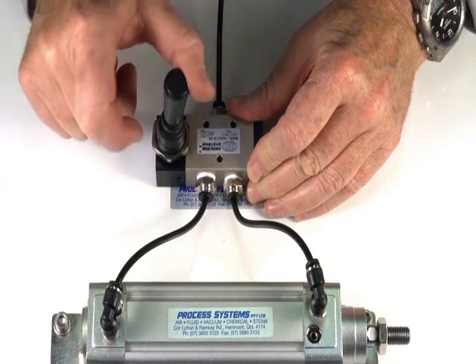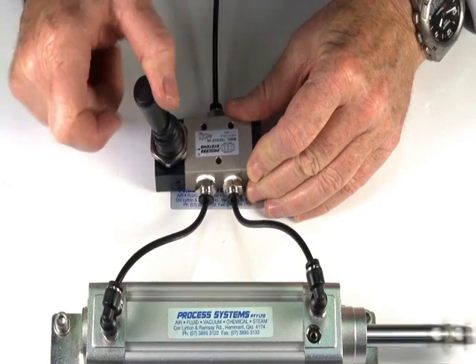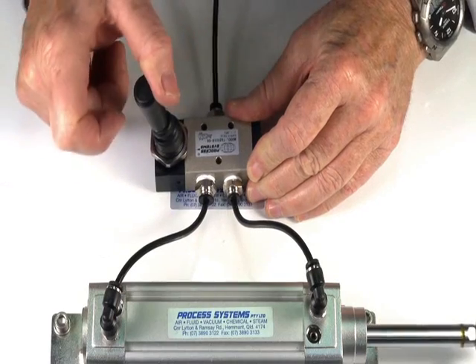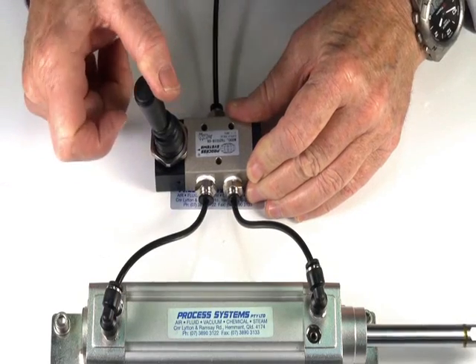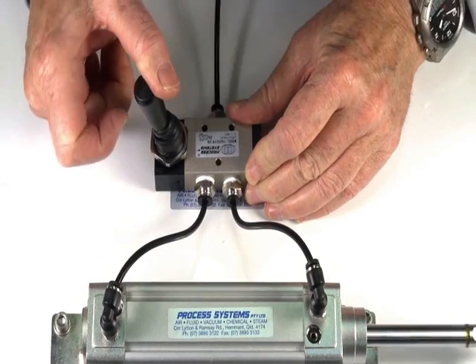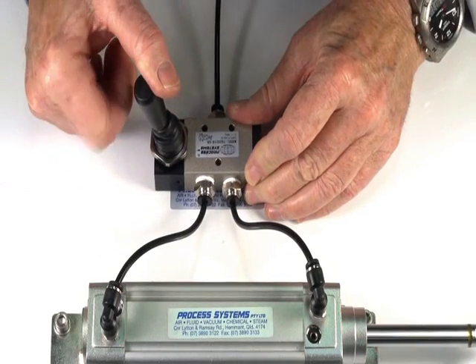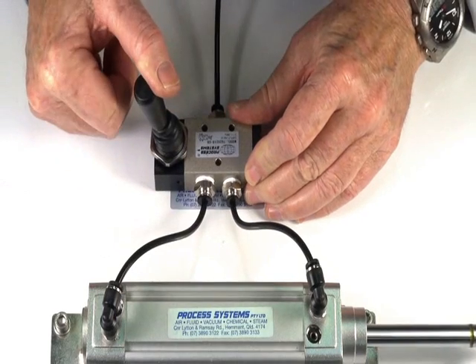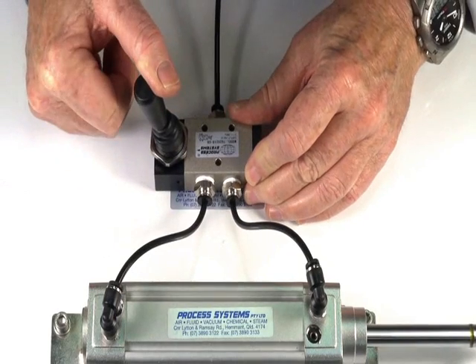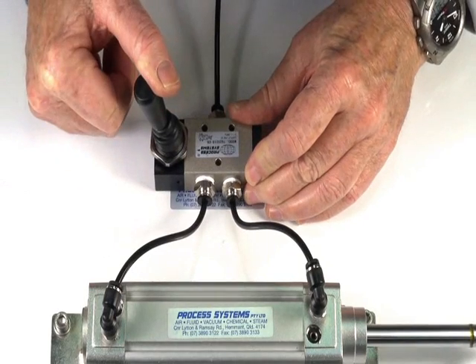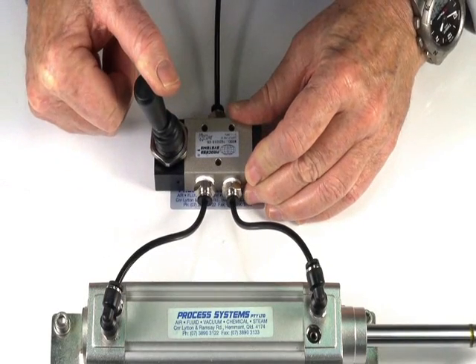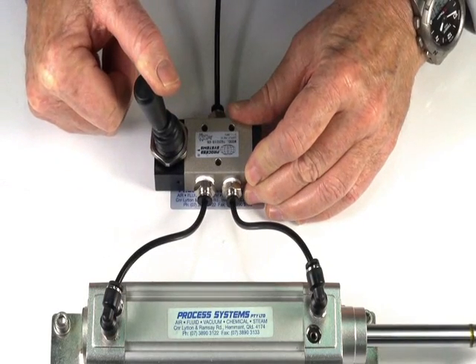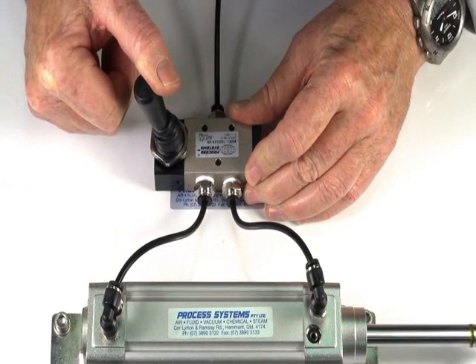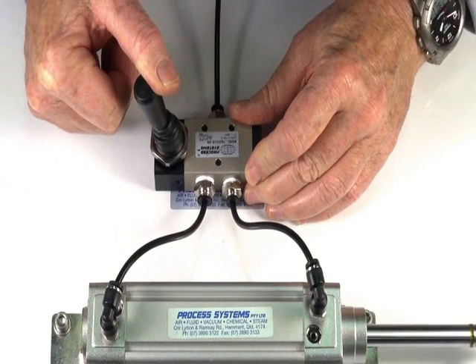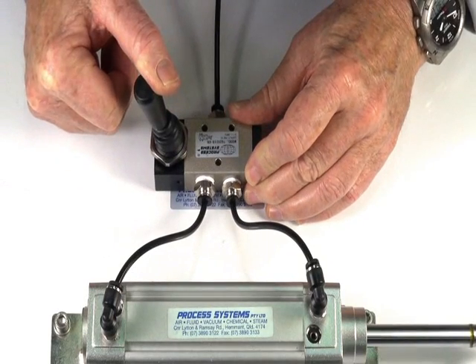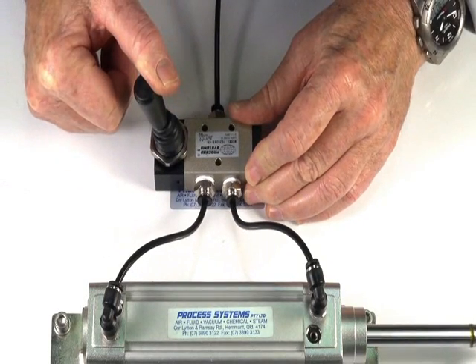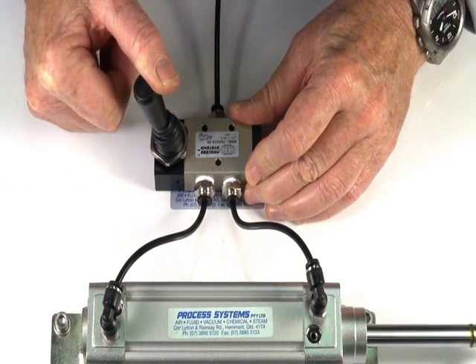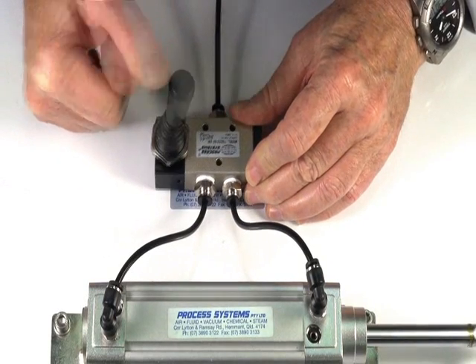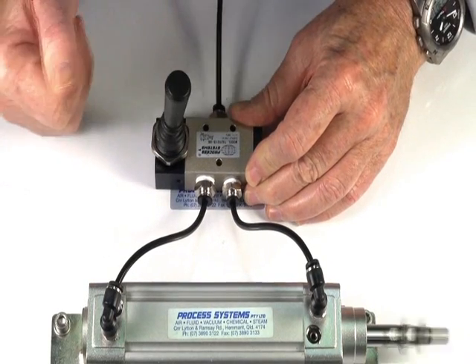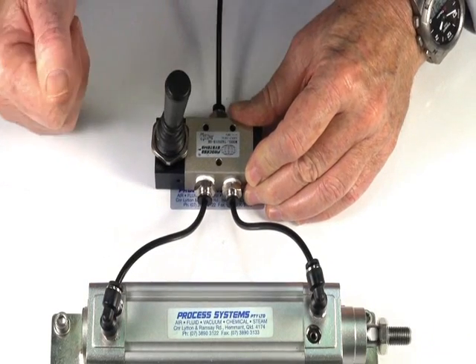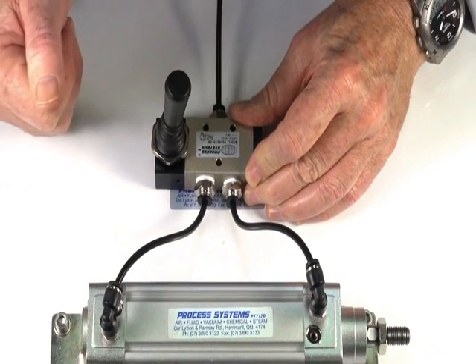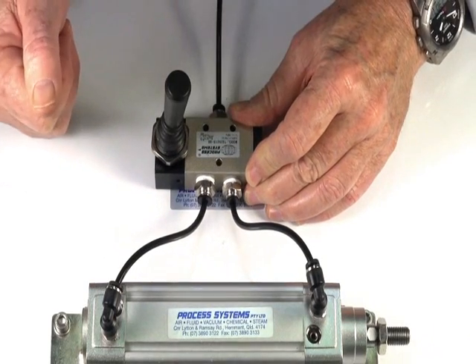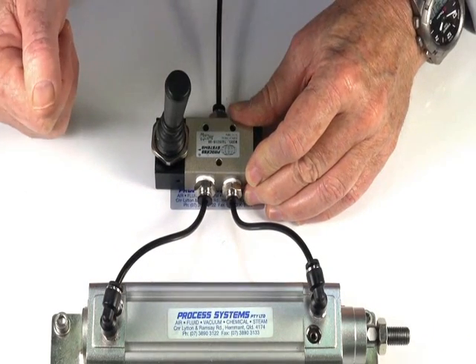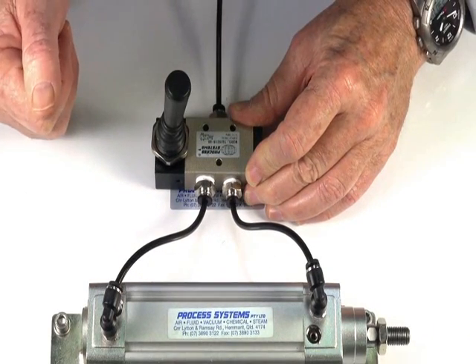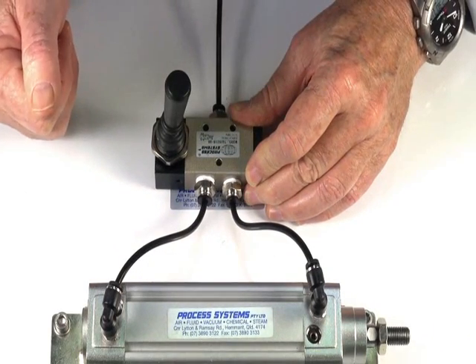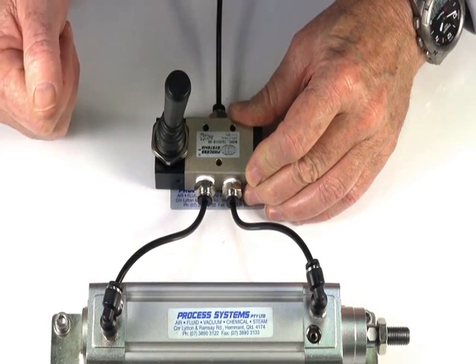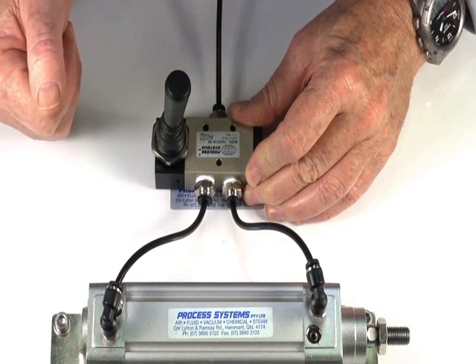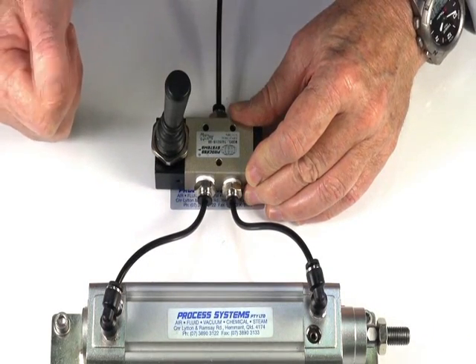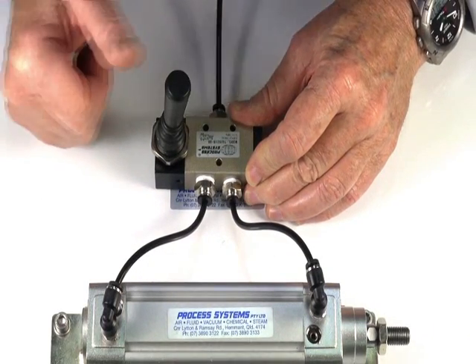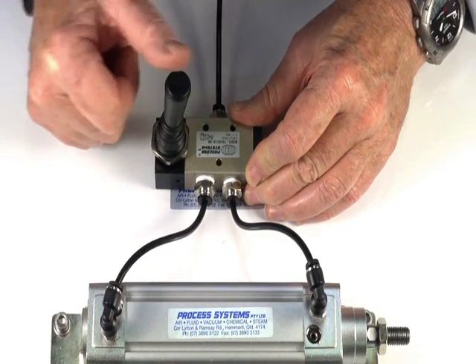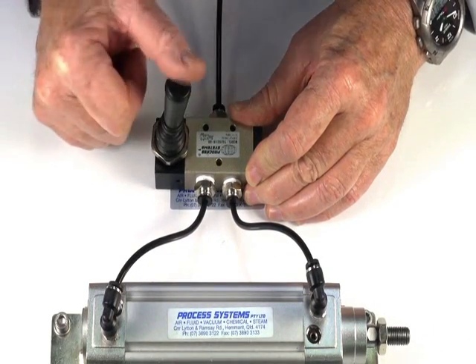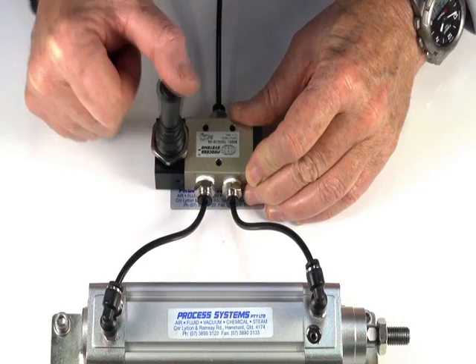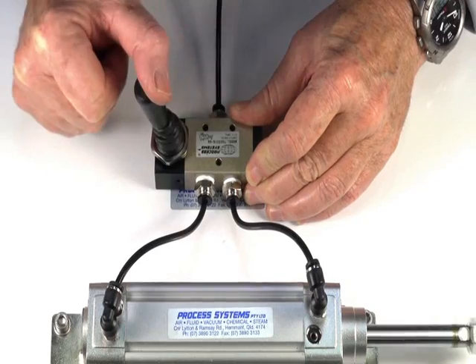Operate the lever, the ram goes out. Let it go and it exhausts back in again.